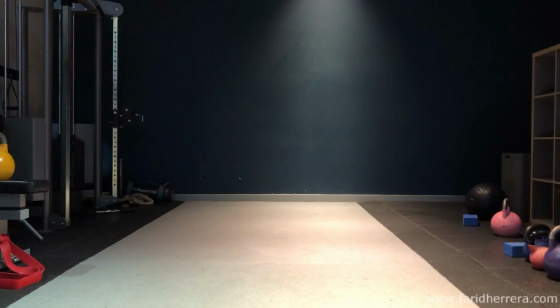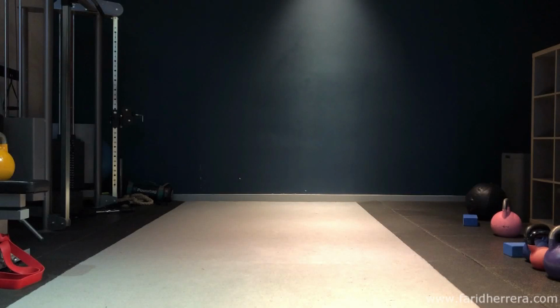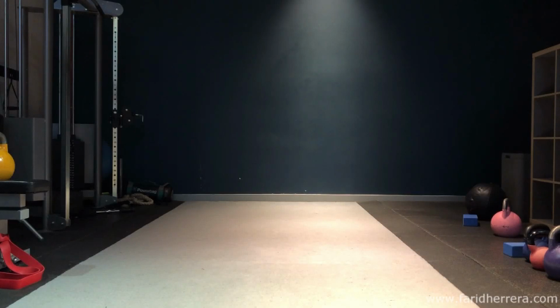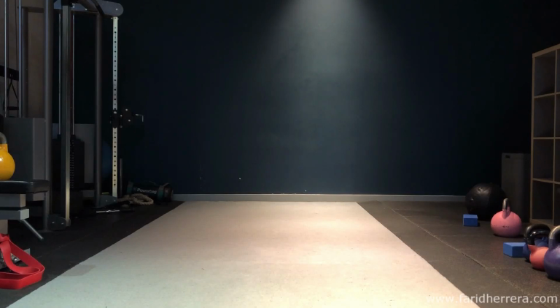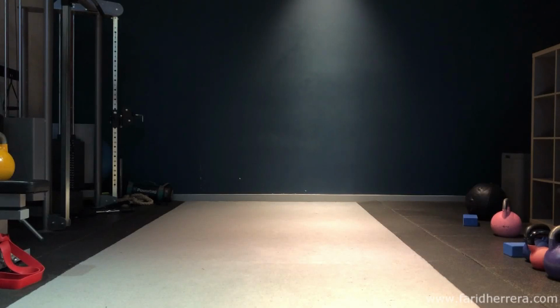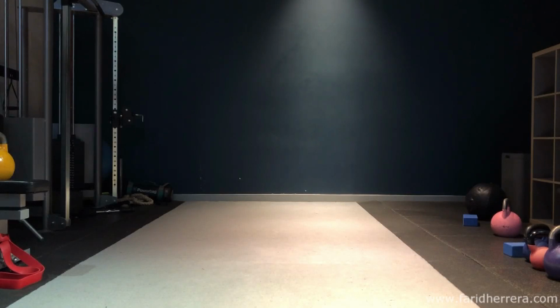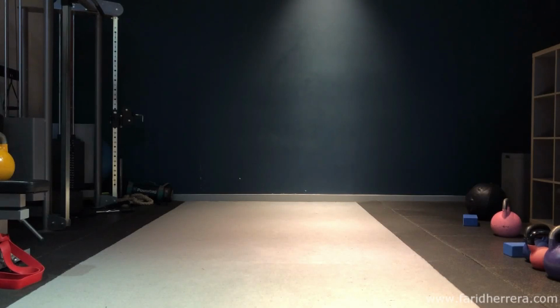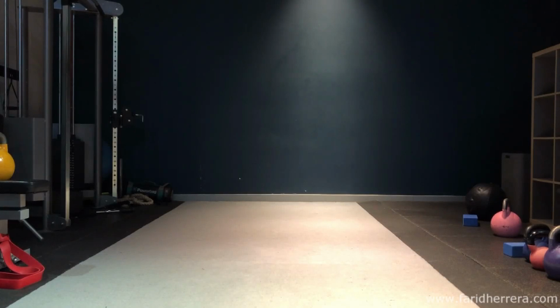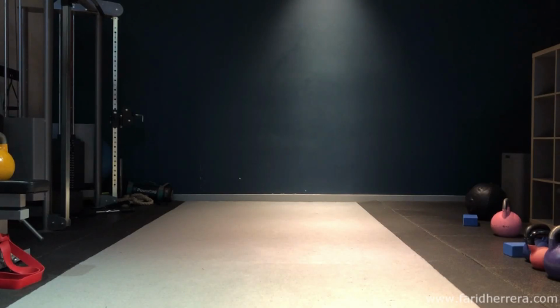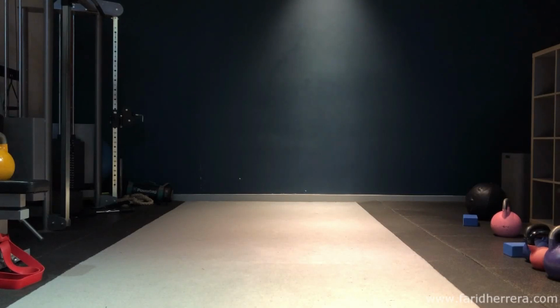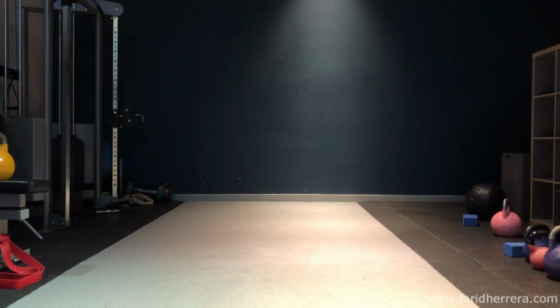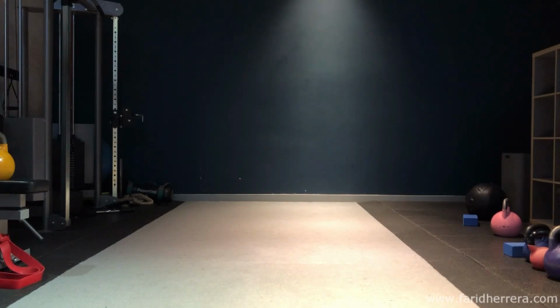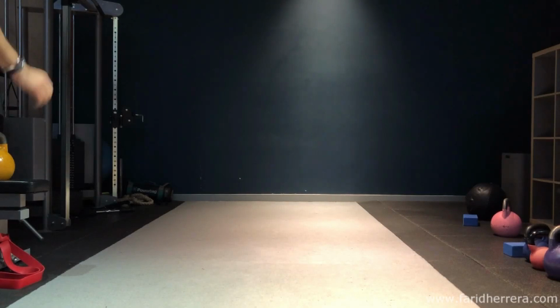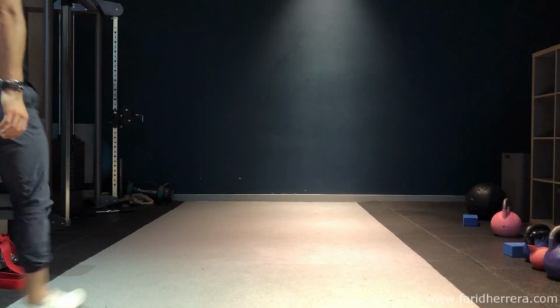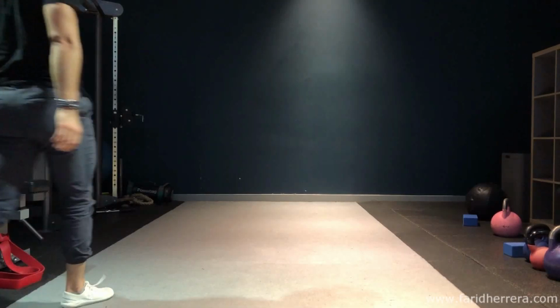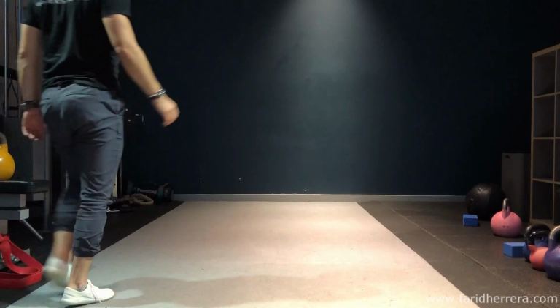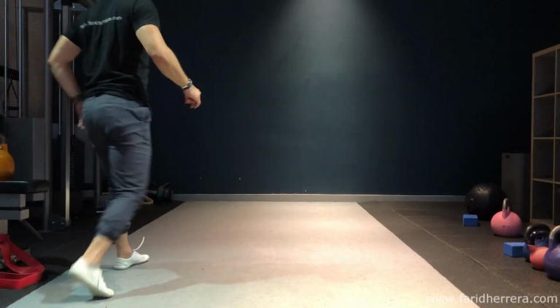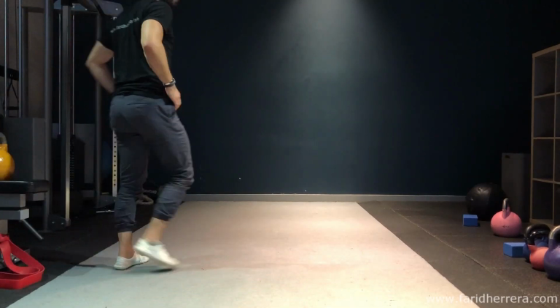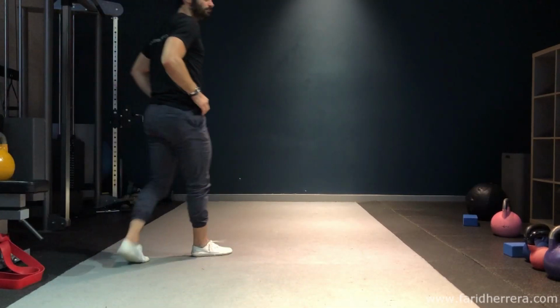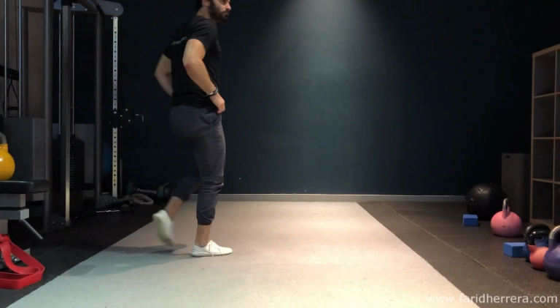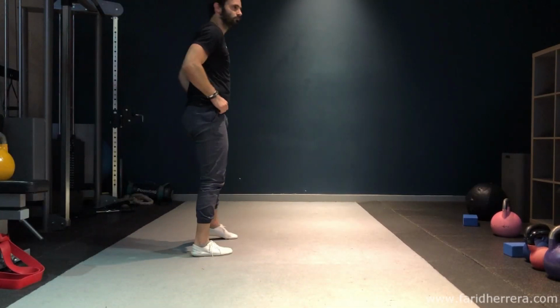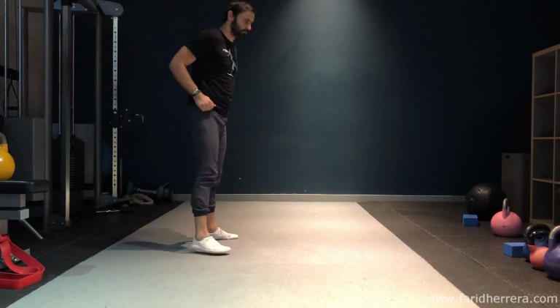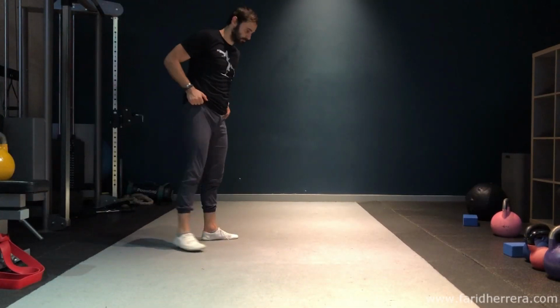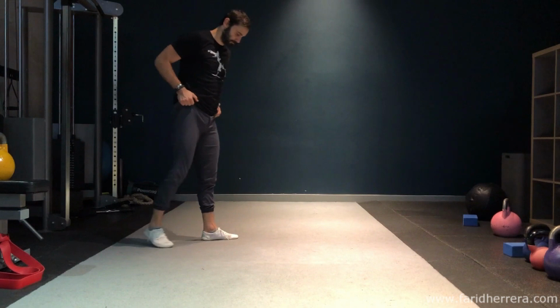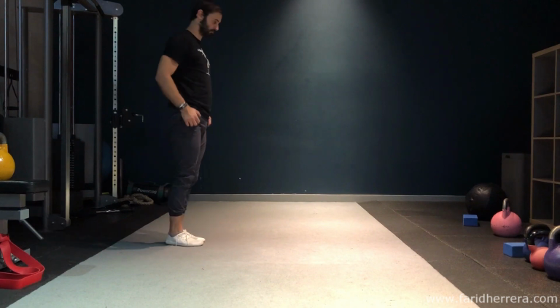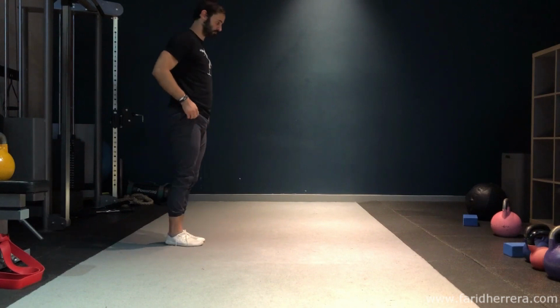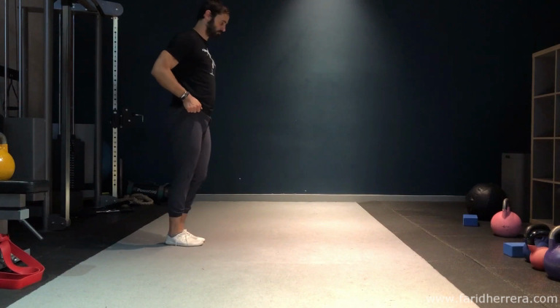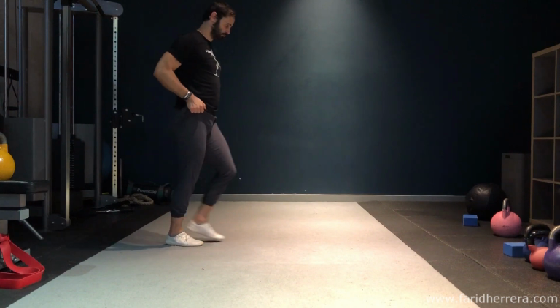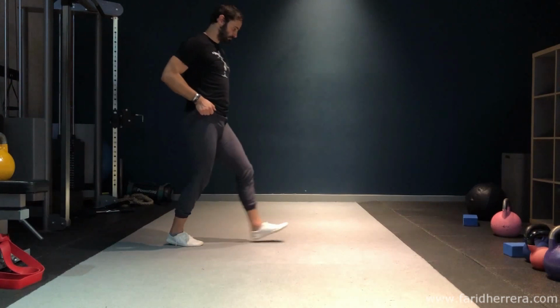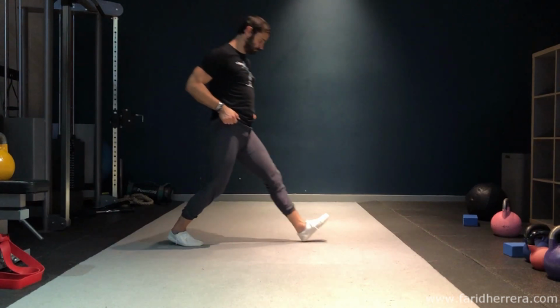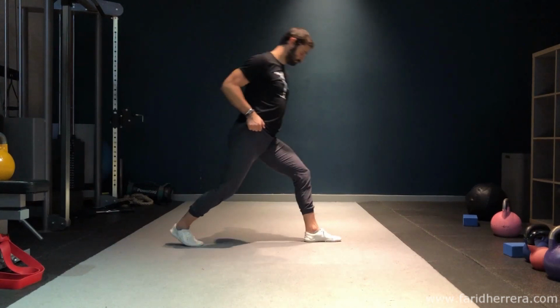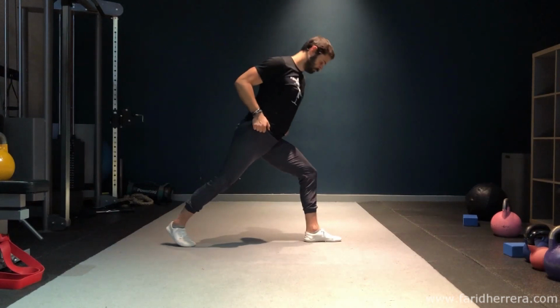In this video we have yet another simple but very effective exercise, the deep front lunge.